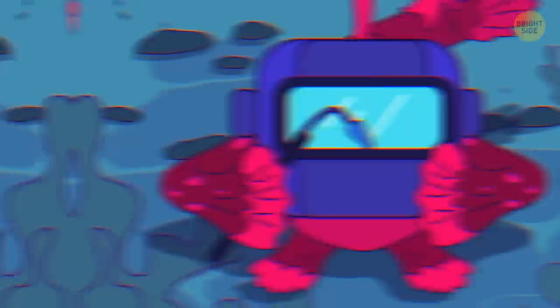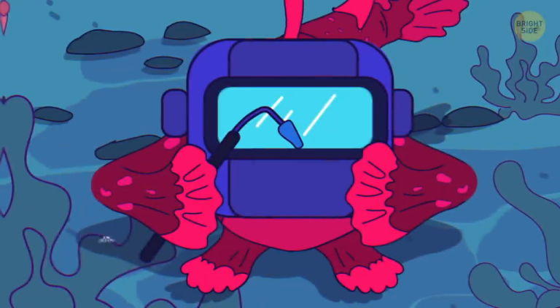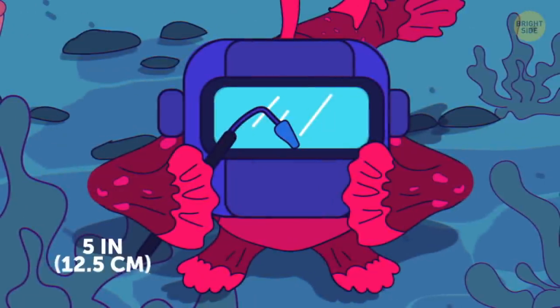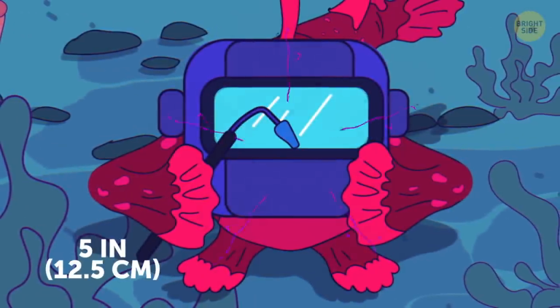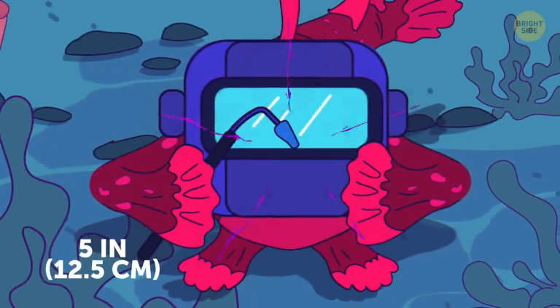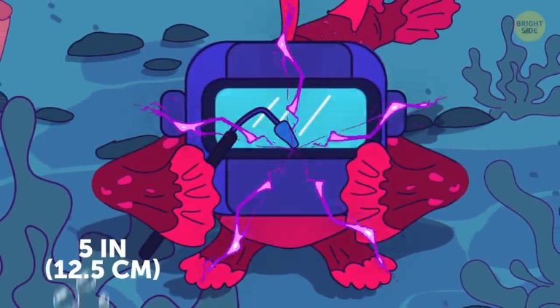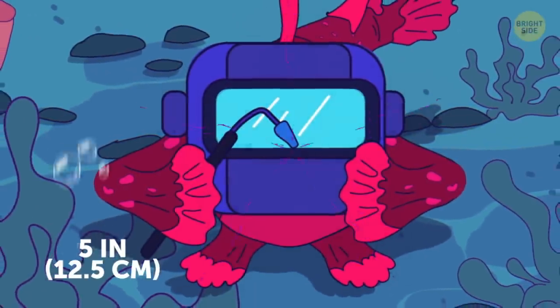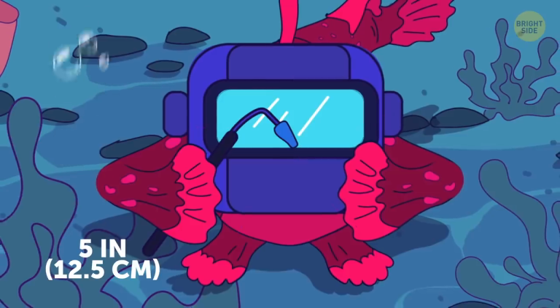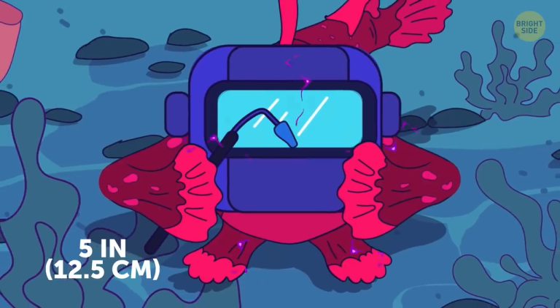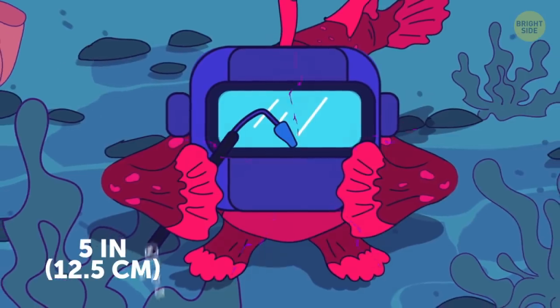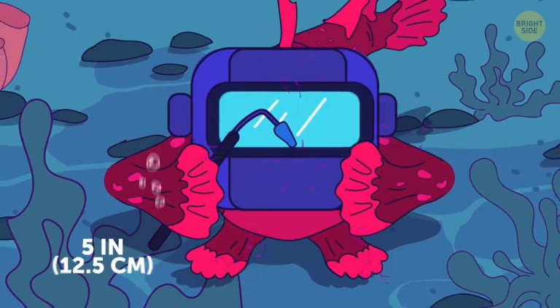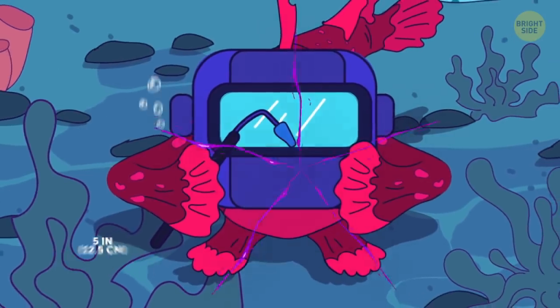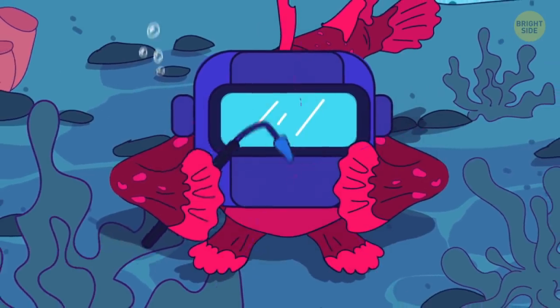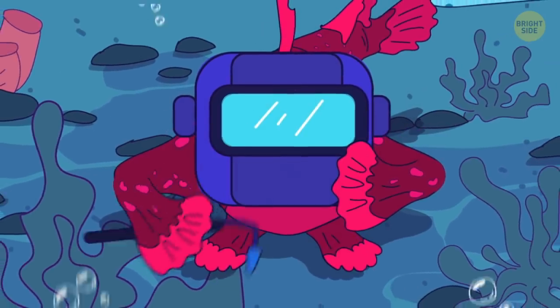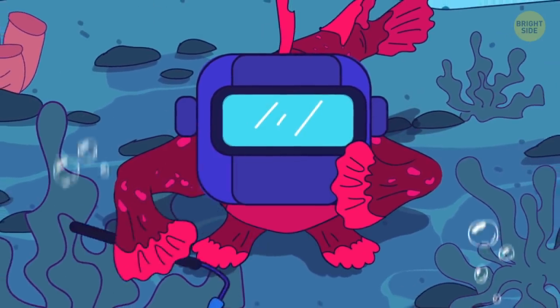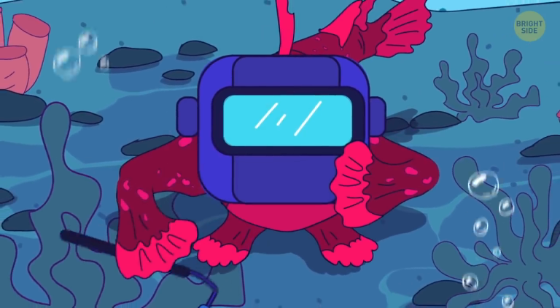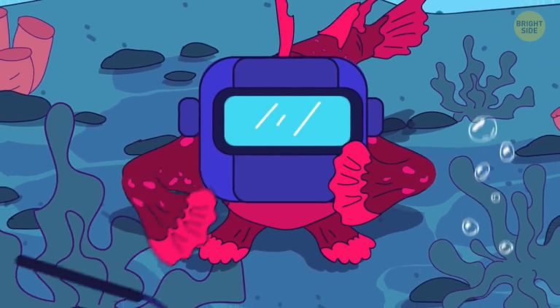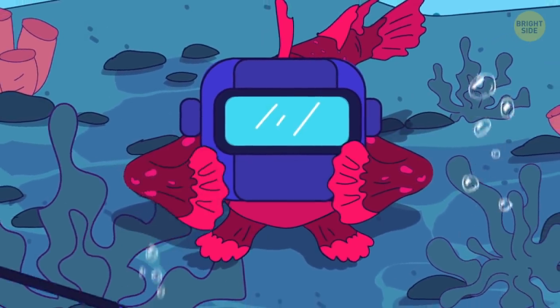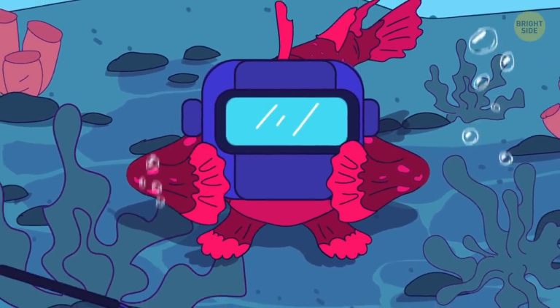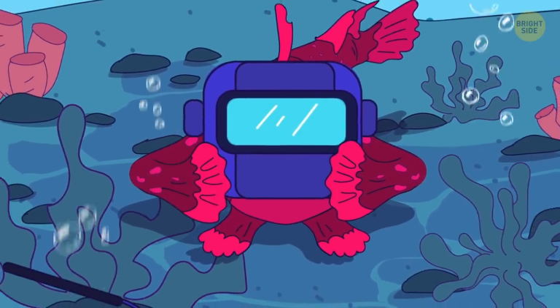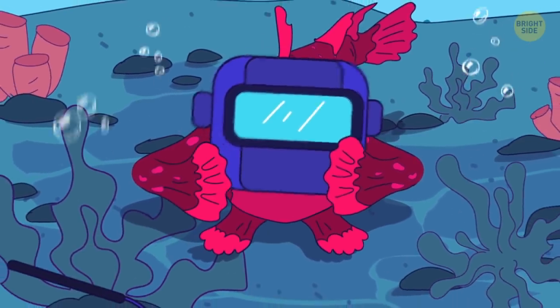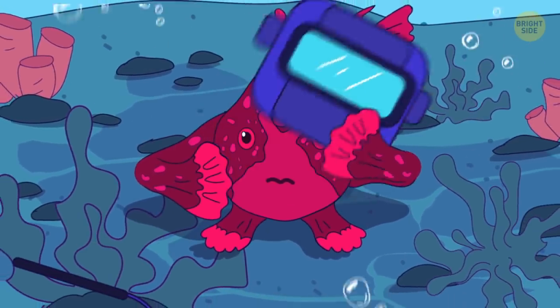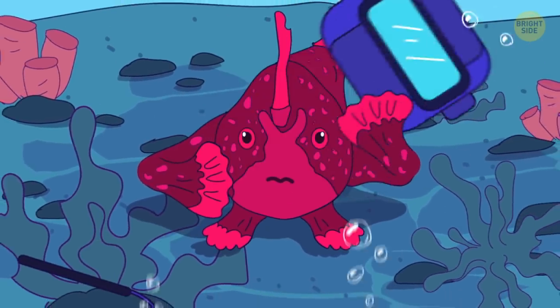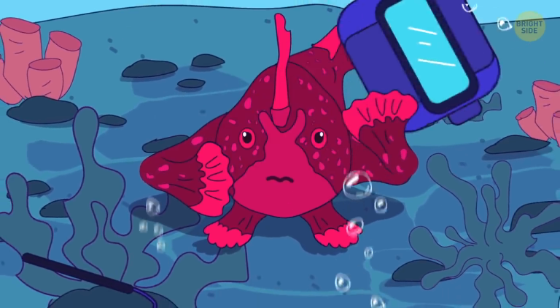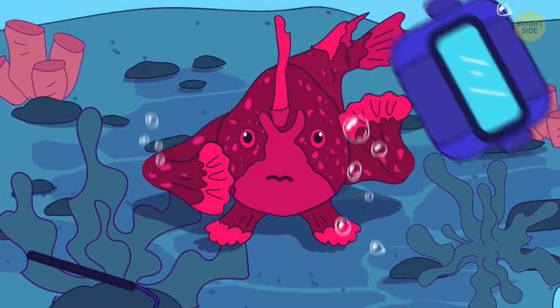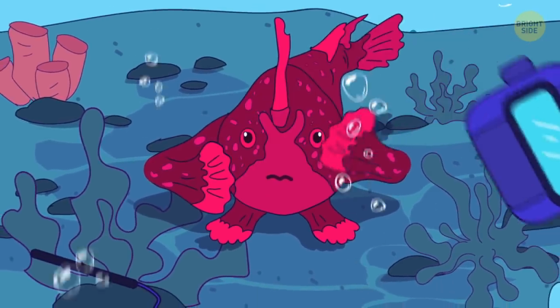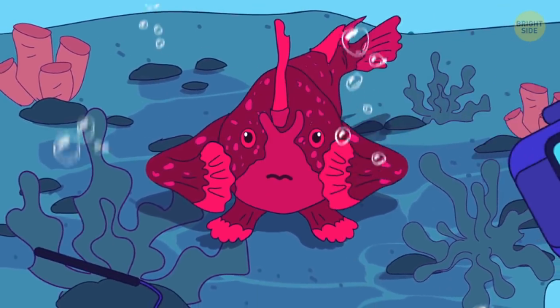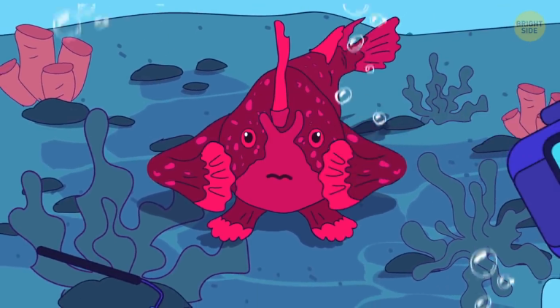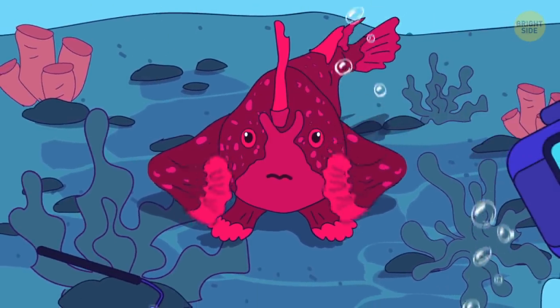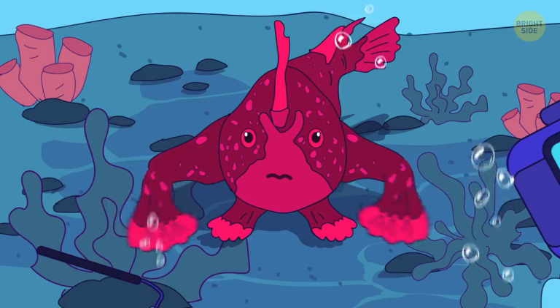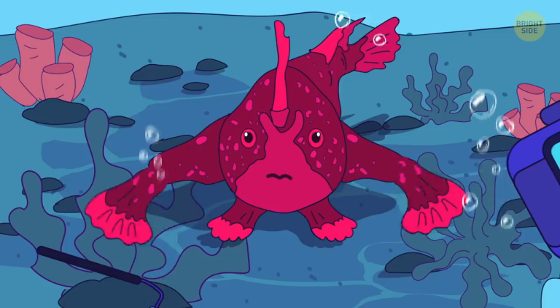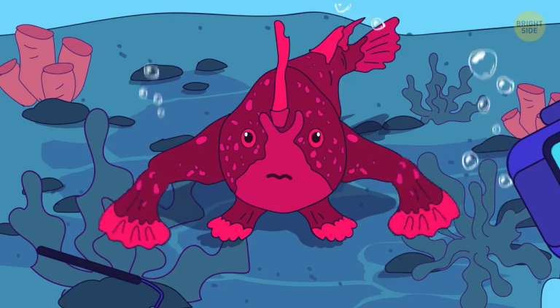It's the red handfish. It has front fins that look like human hands, which it uses to crawl the ocean floor.